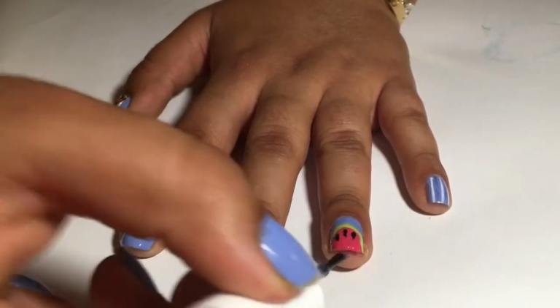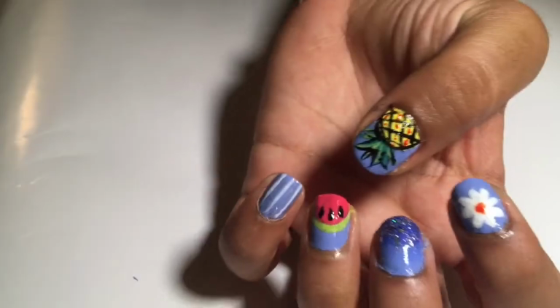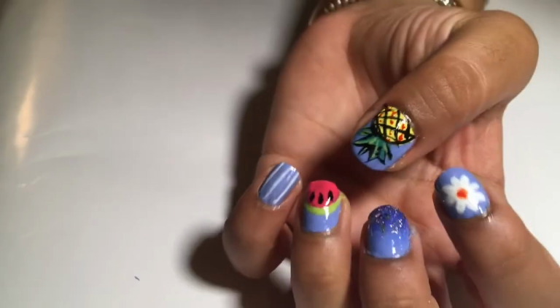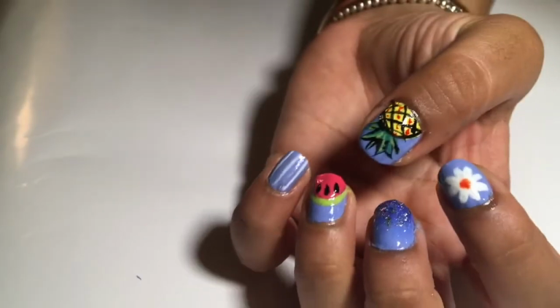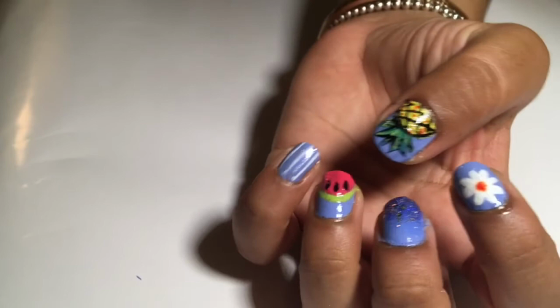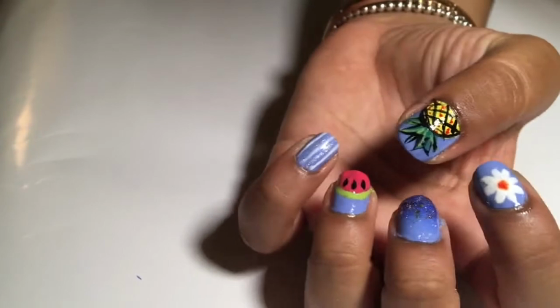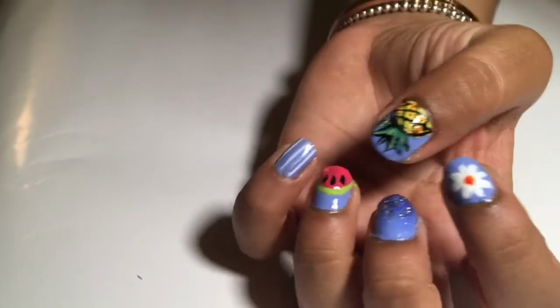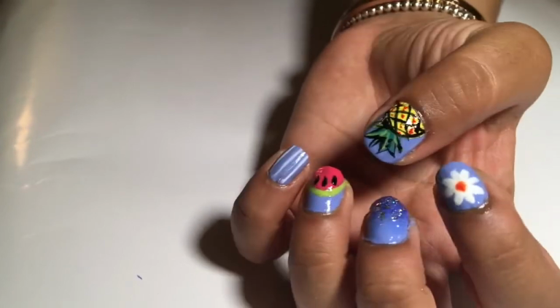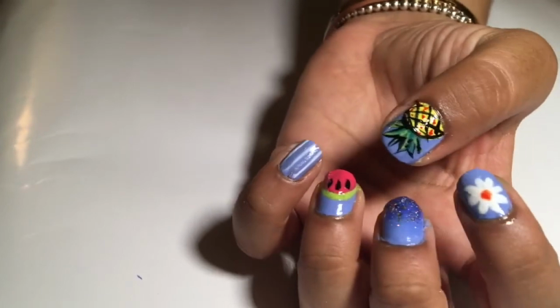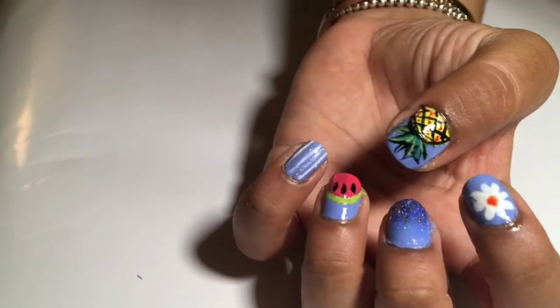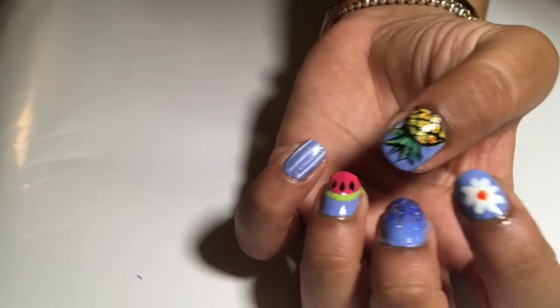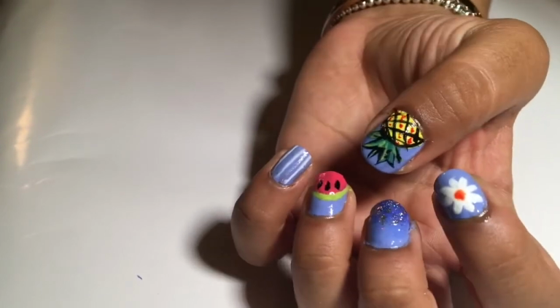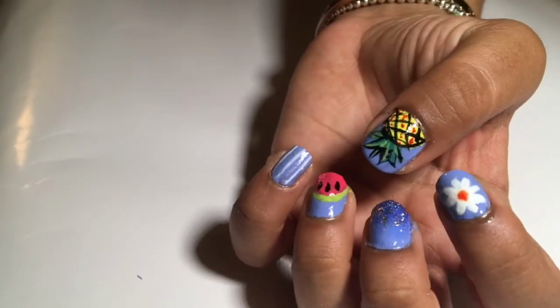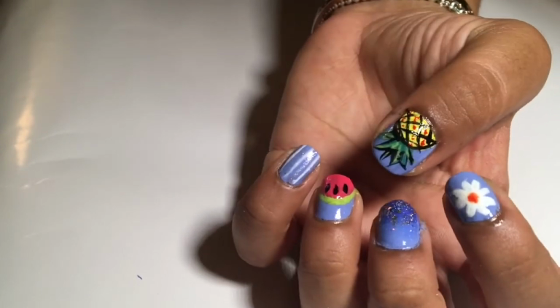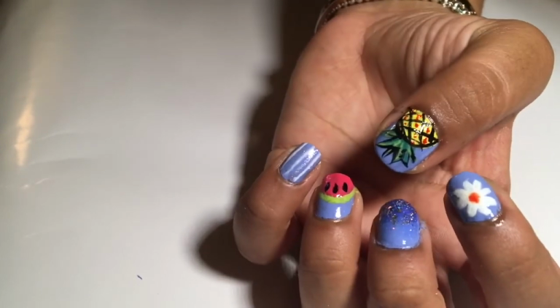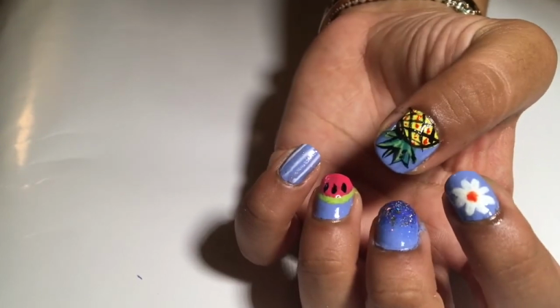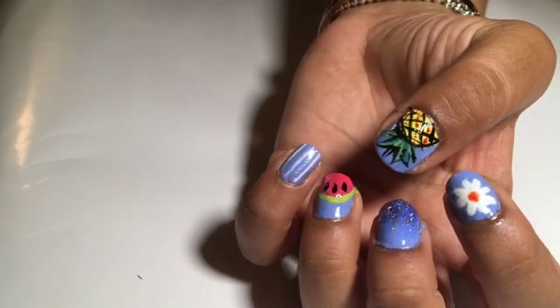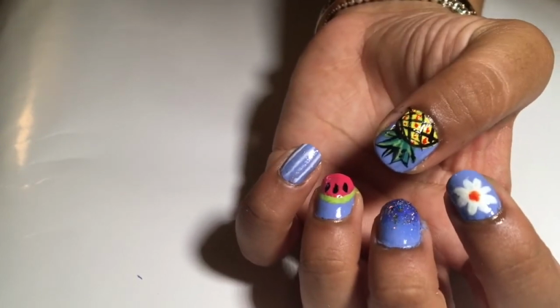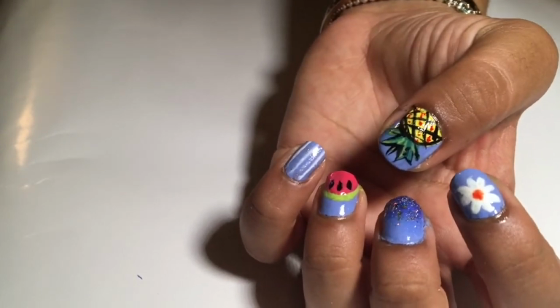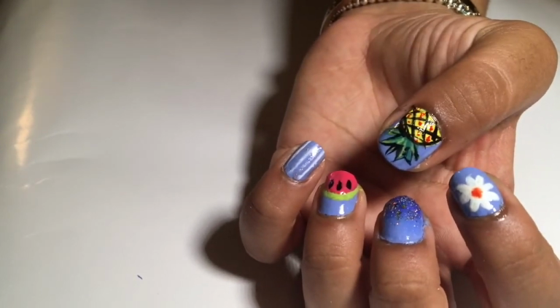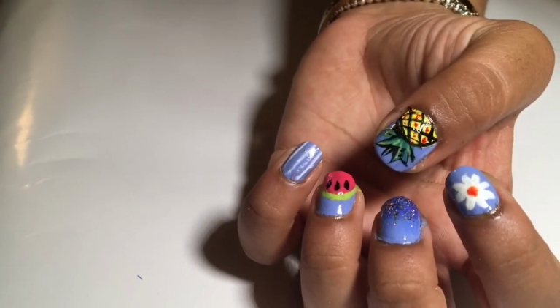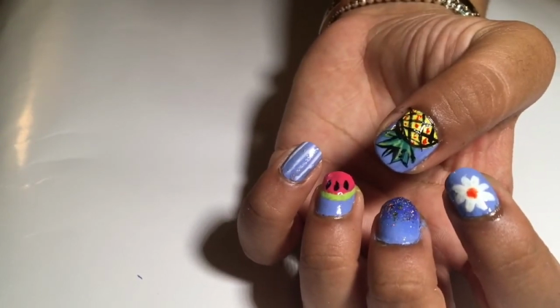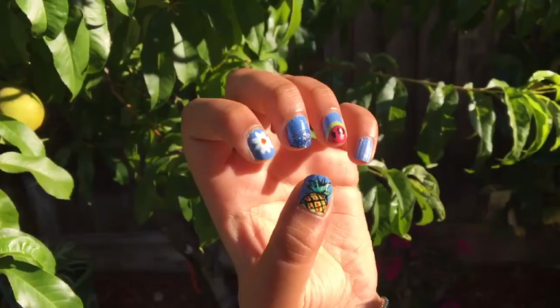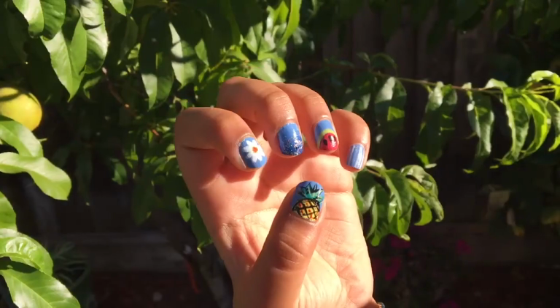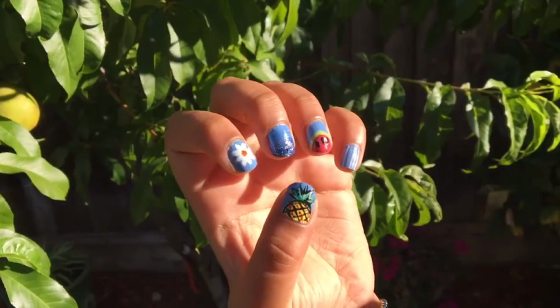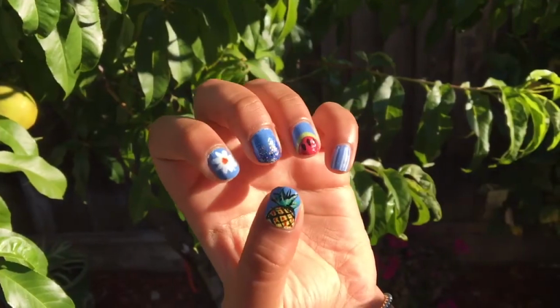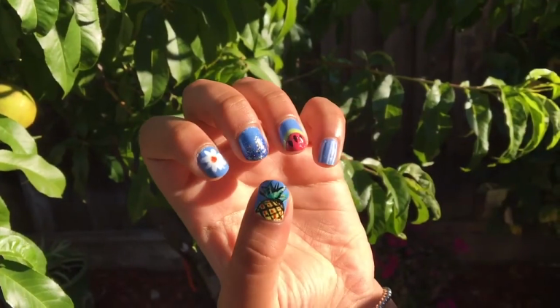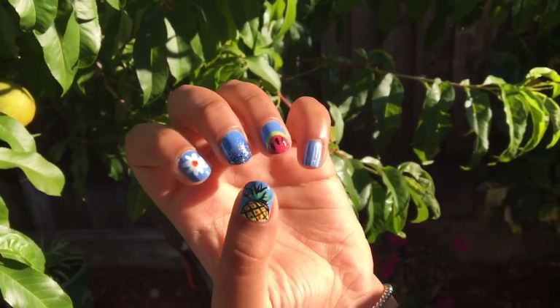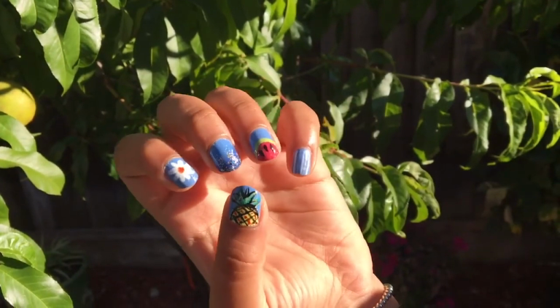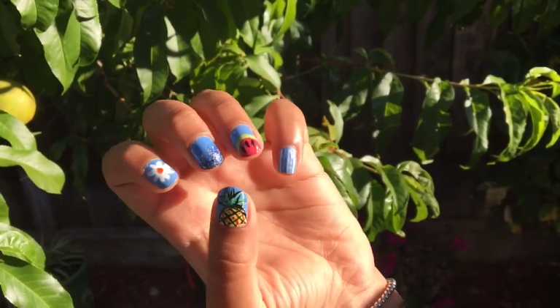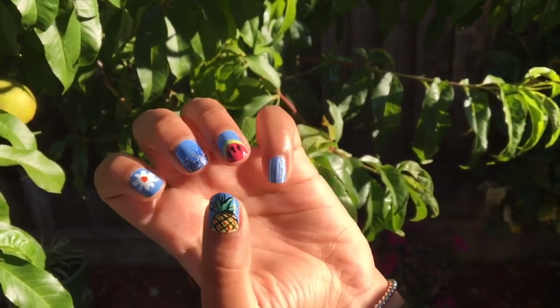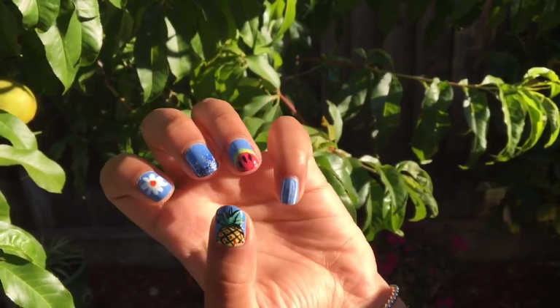If you like these five easy summer nail designs, be sure to drop a like, comment, and subscribe.